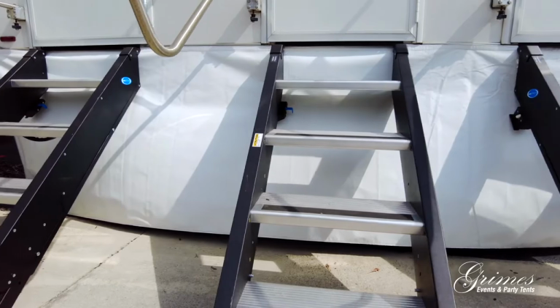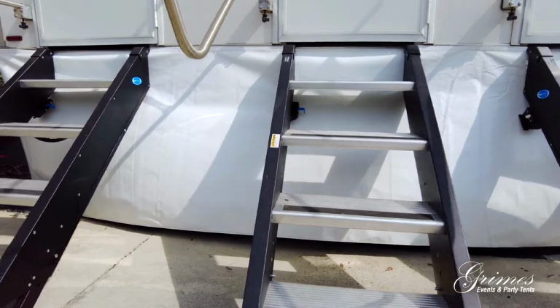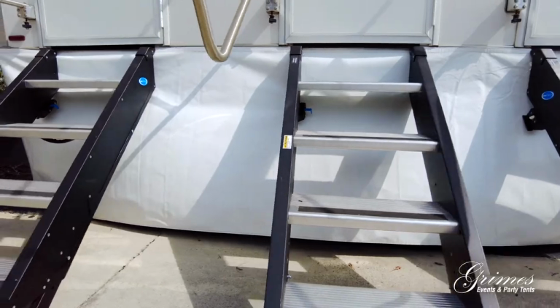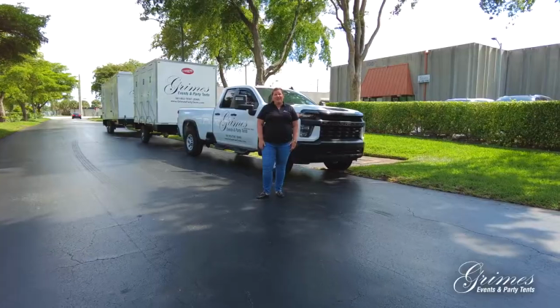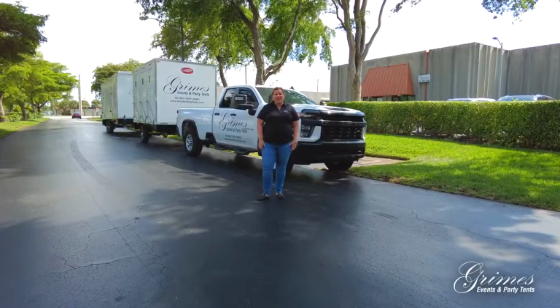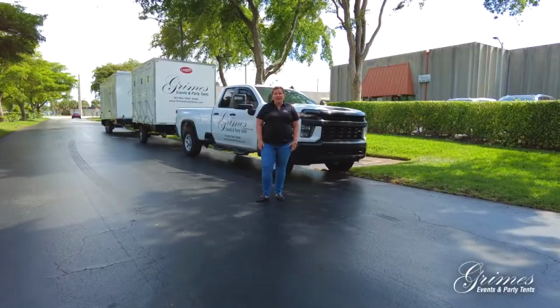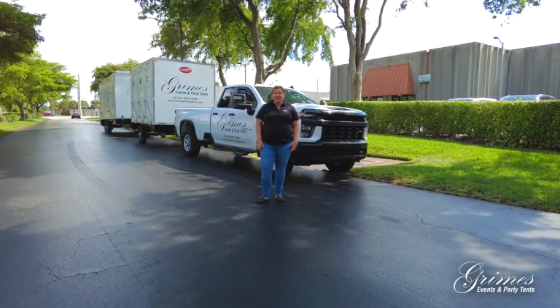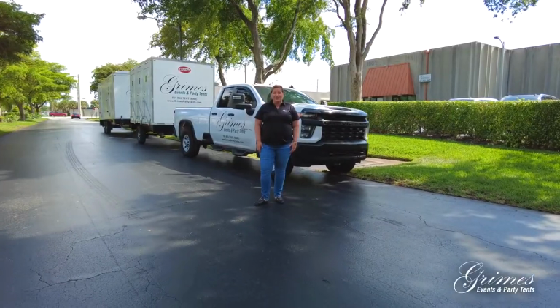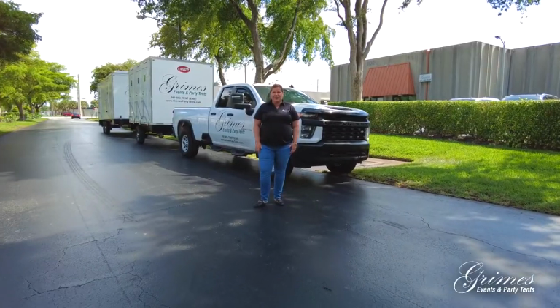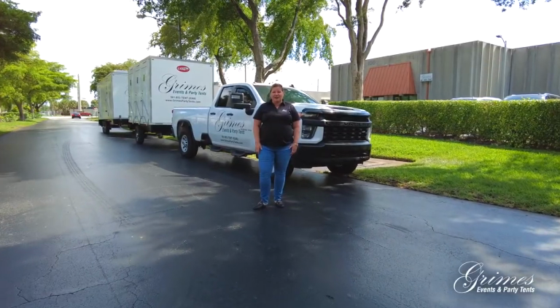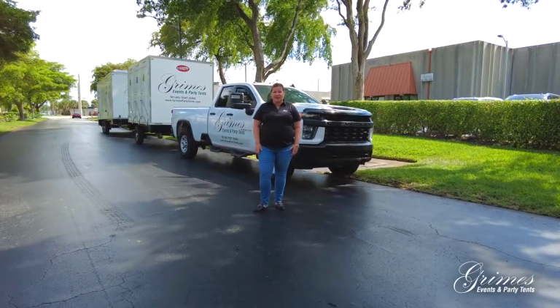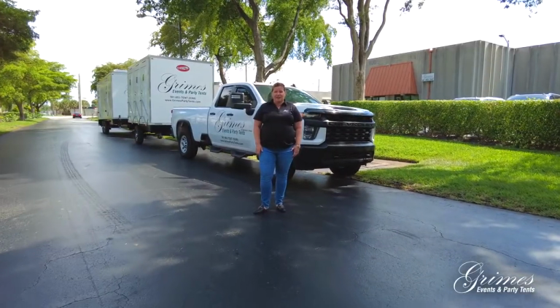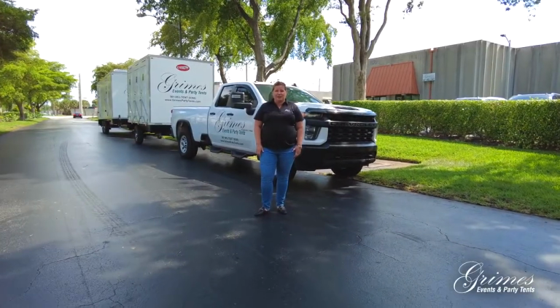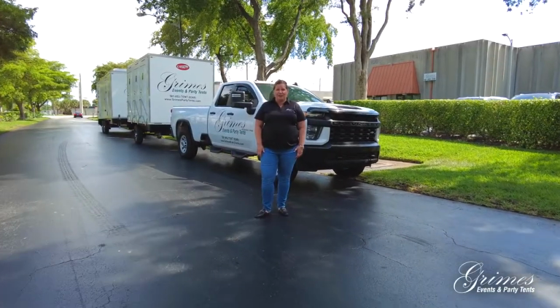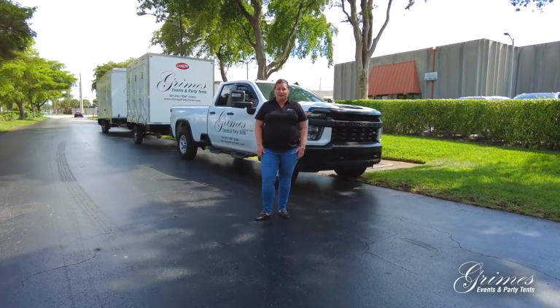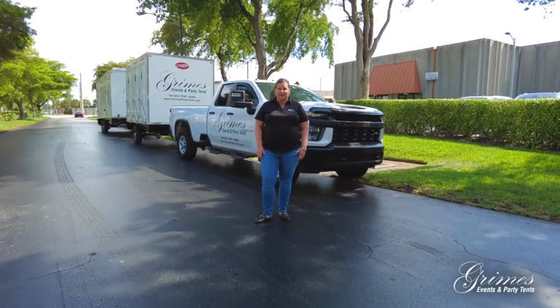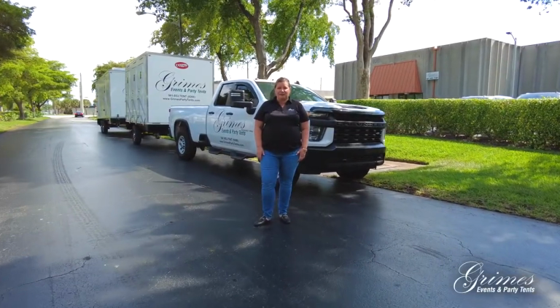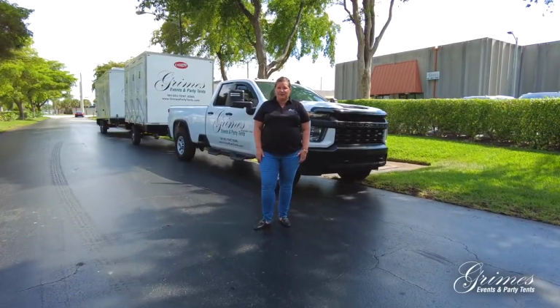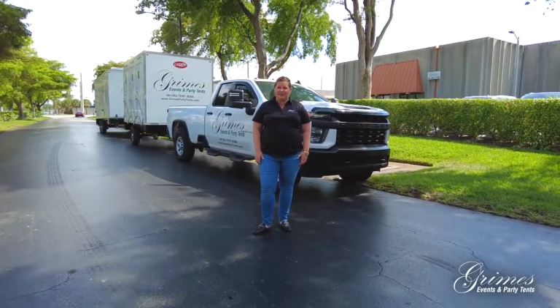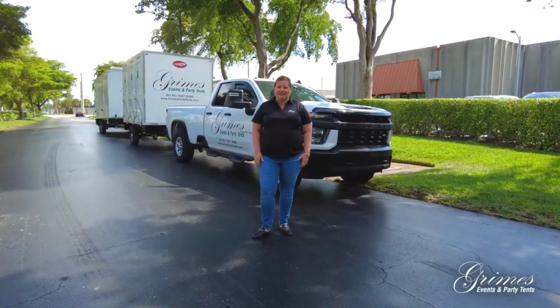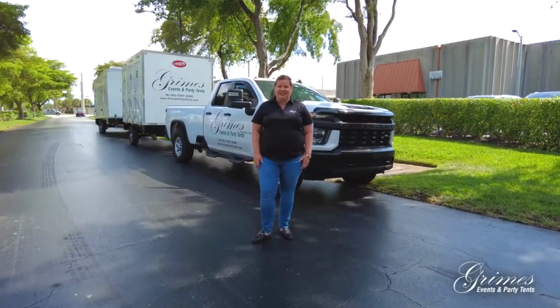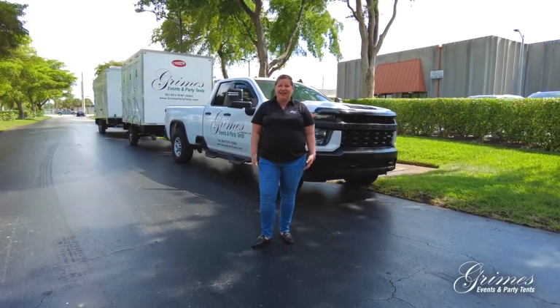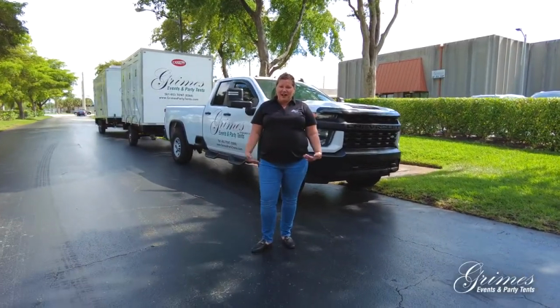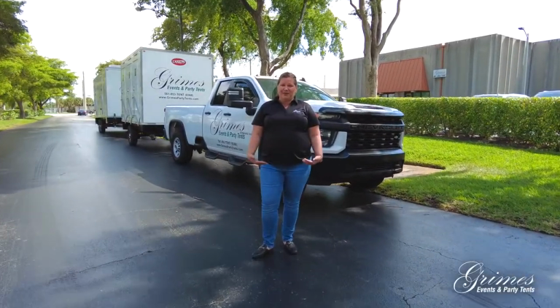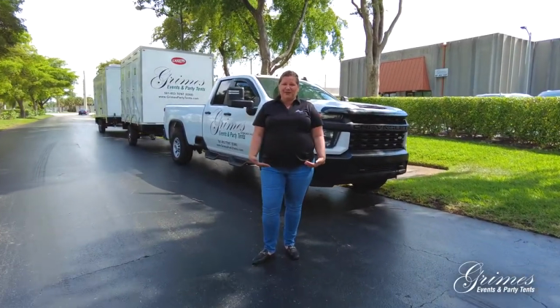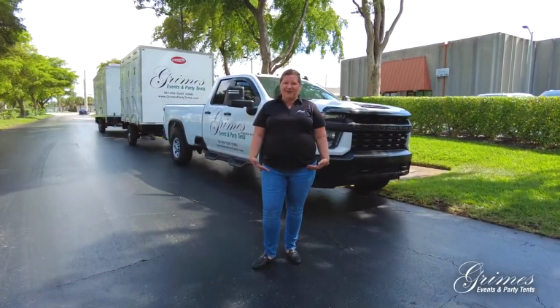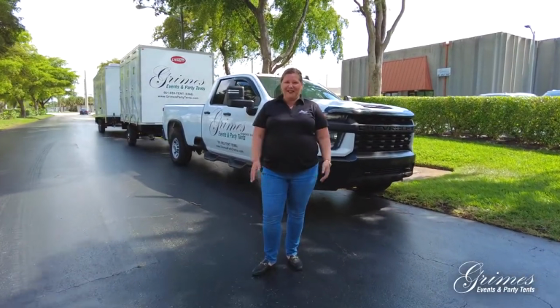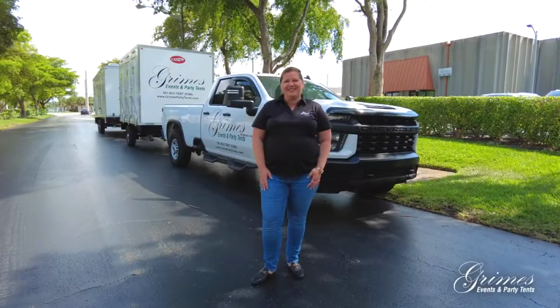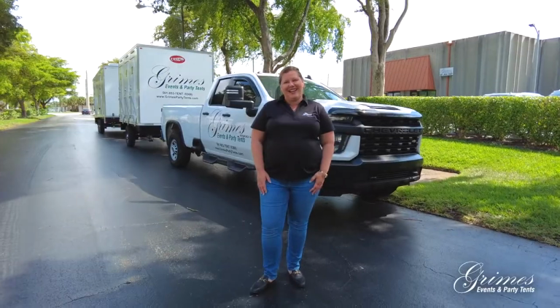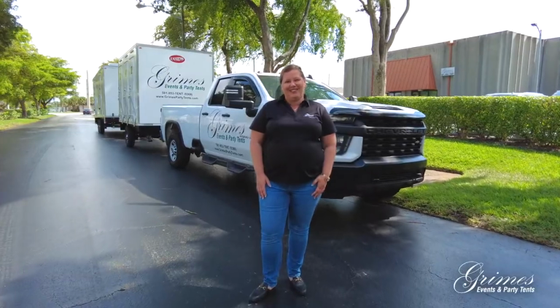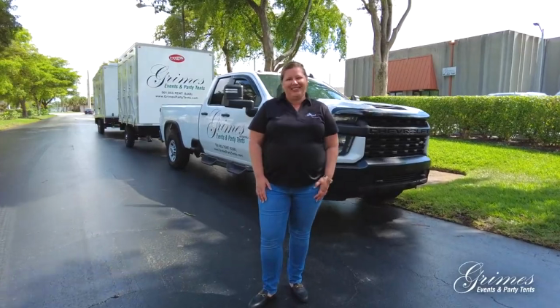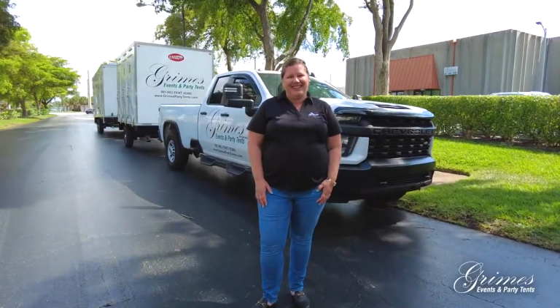If you have any questions about our luxury mobile restrooms, reach out to me. I'm Nicole Grimes. Have a great day.